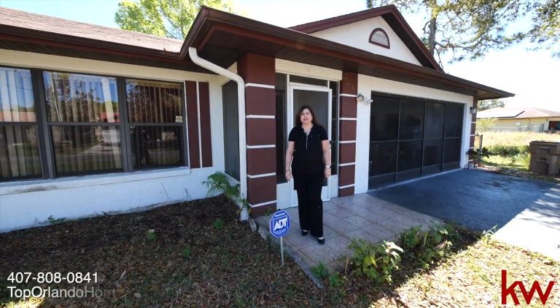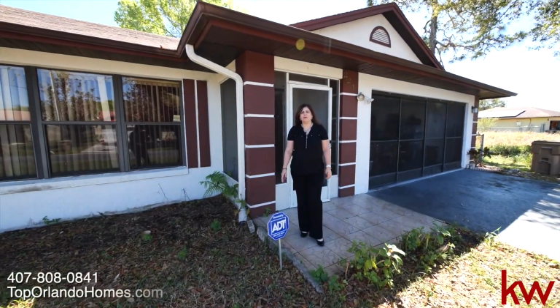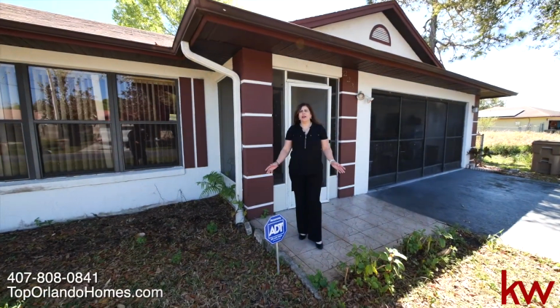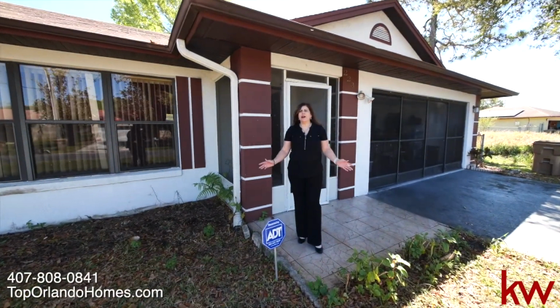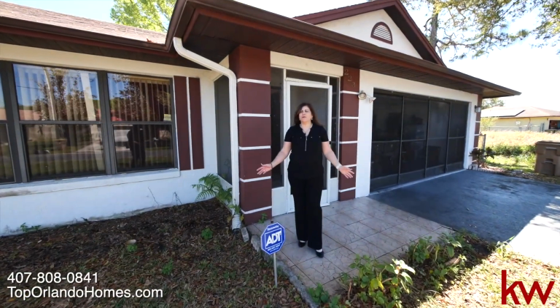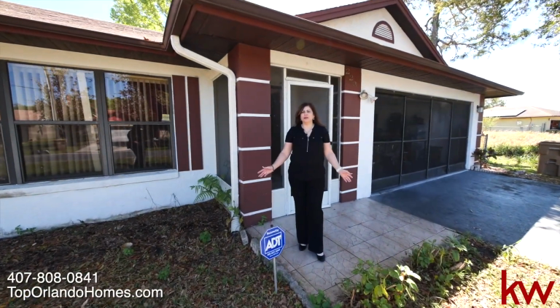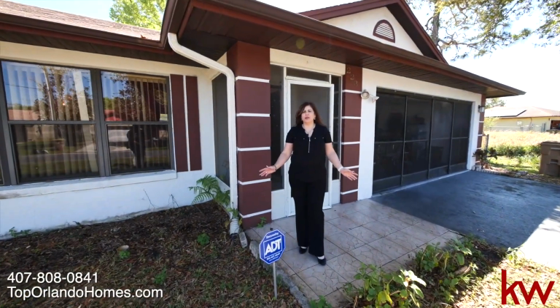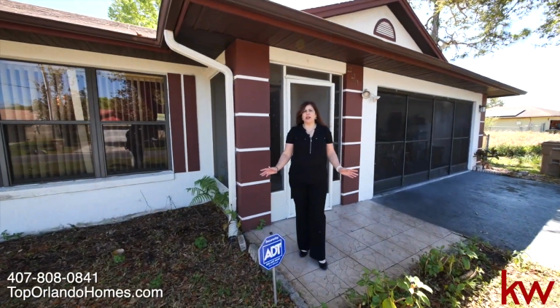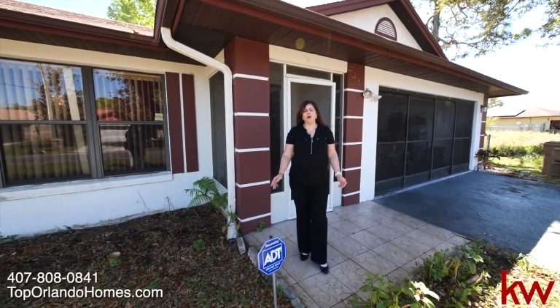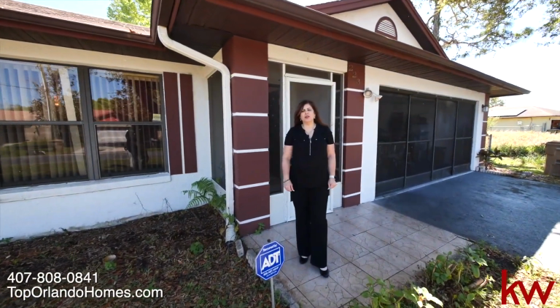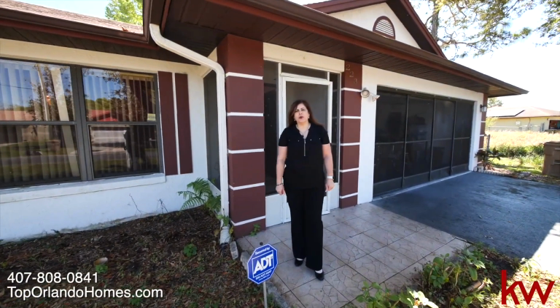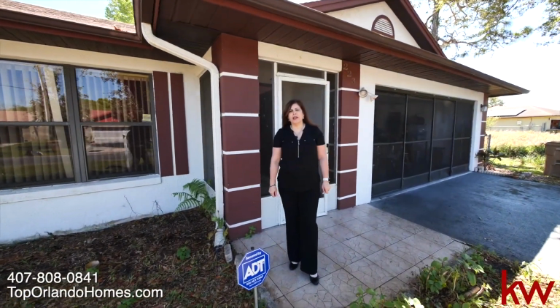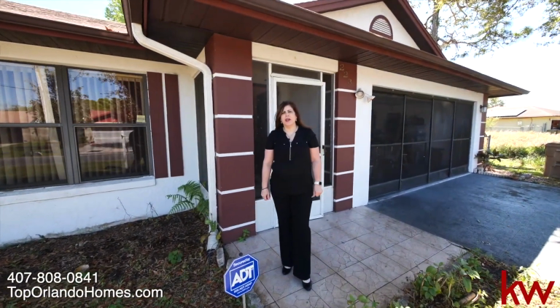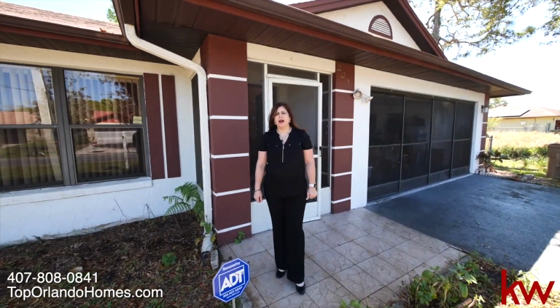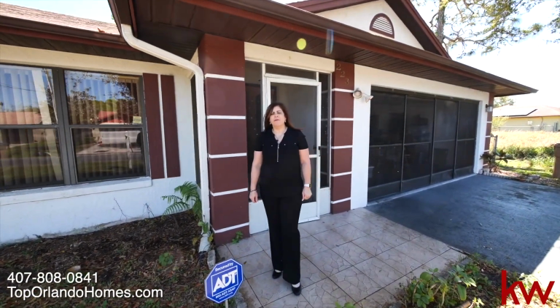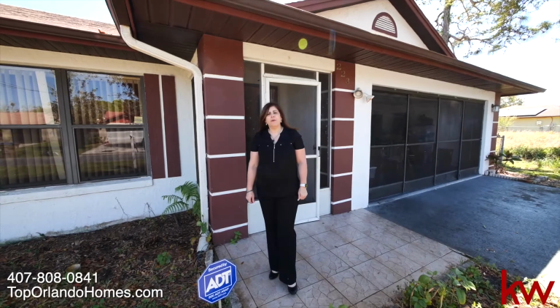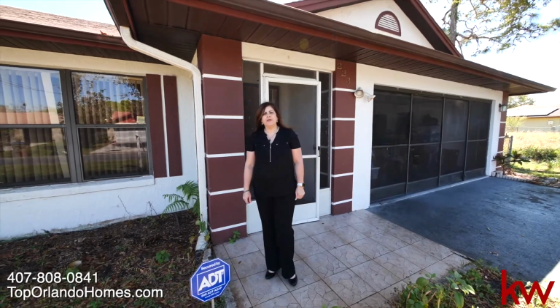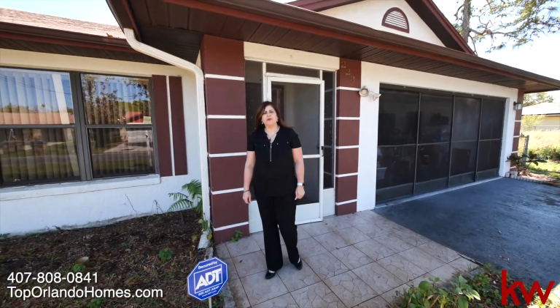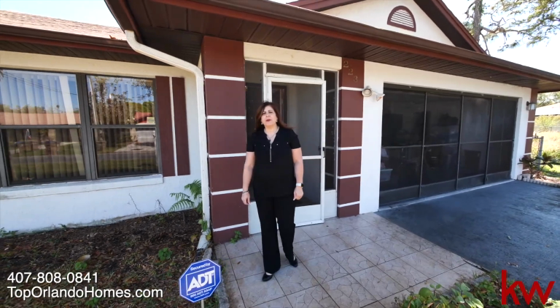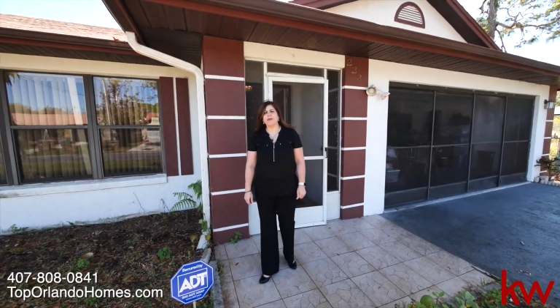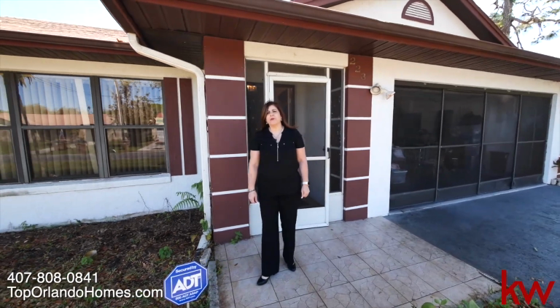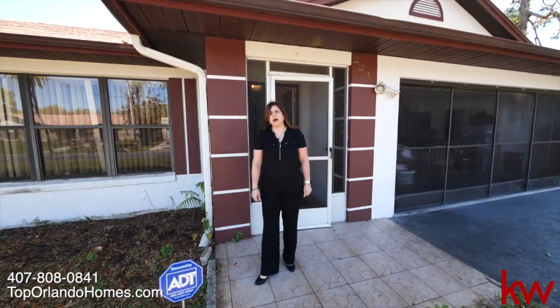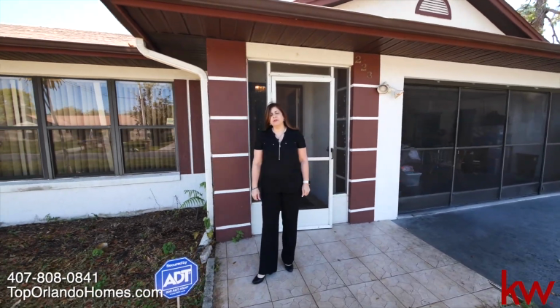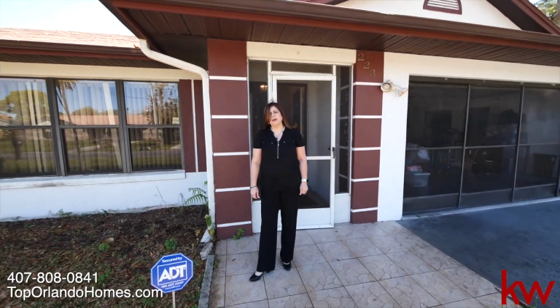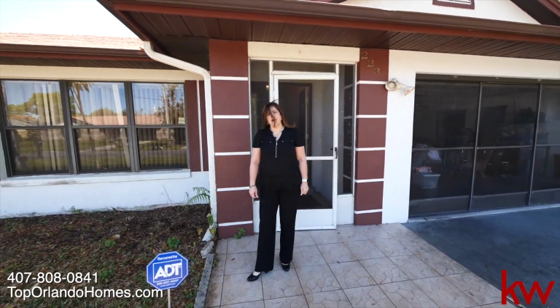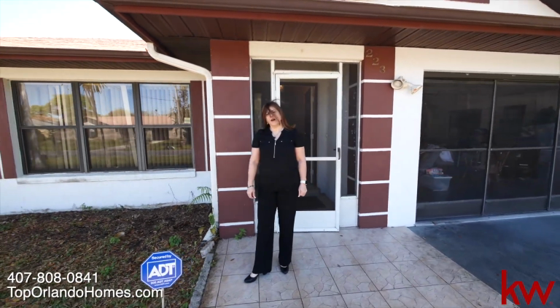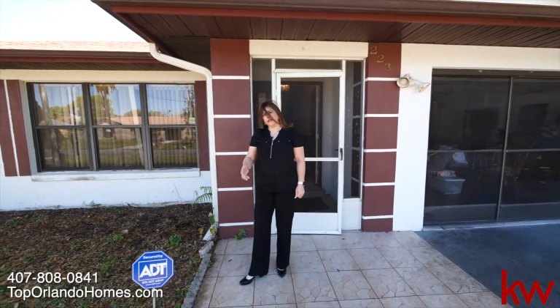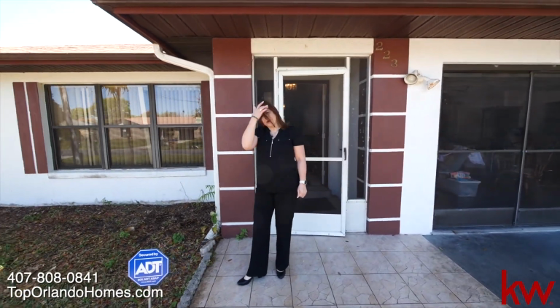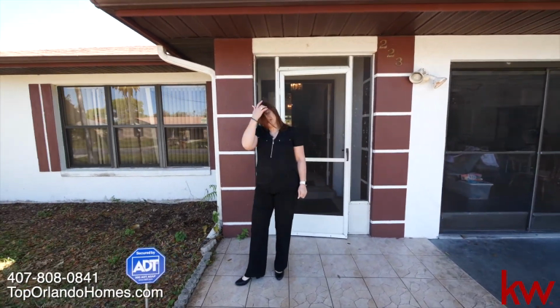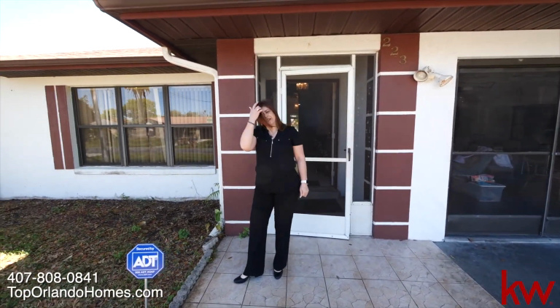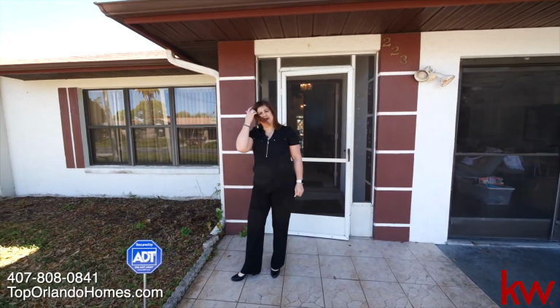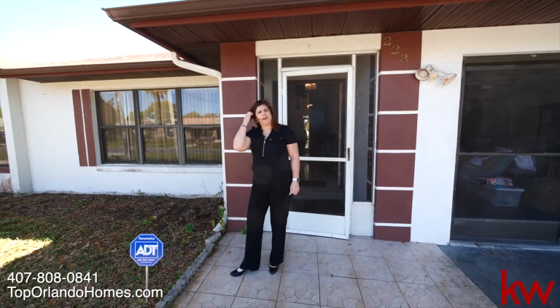We are featuring a one-story, four-bedroom, three-bathroom house. Let's go inside and take a look.